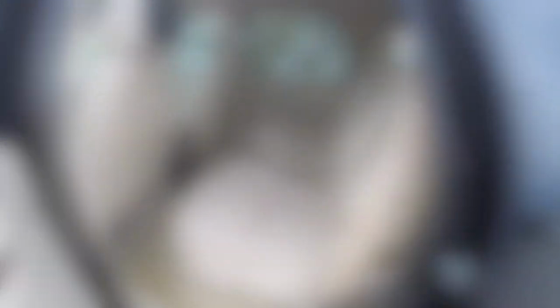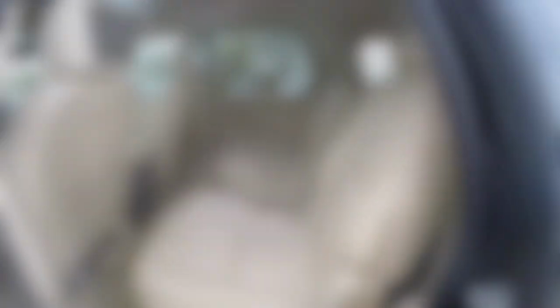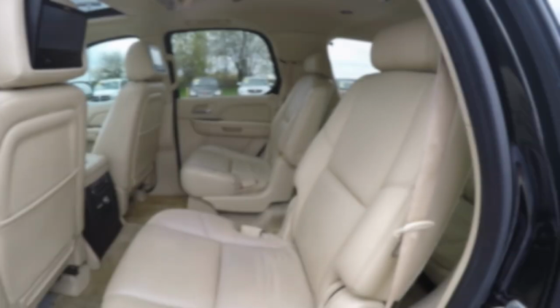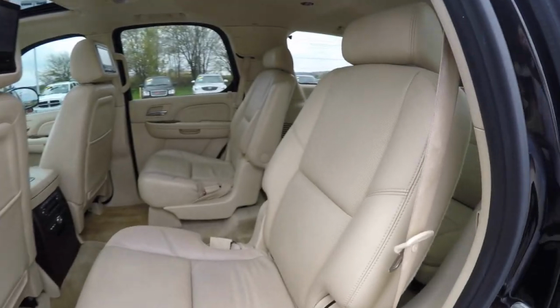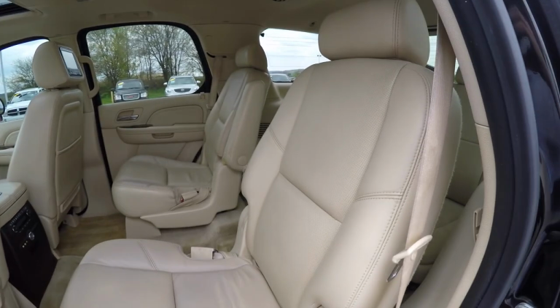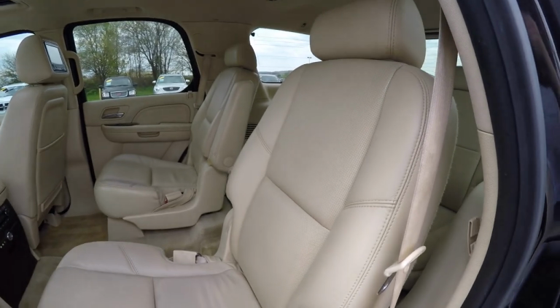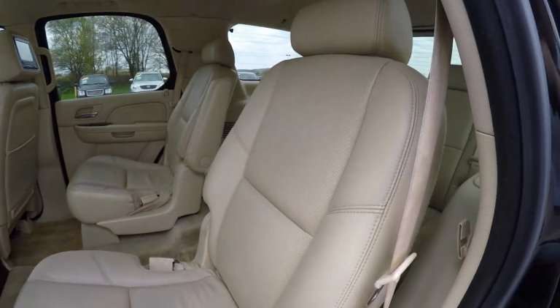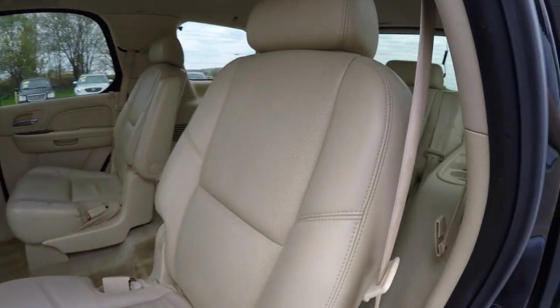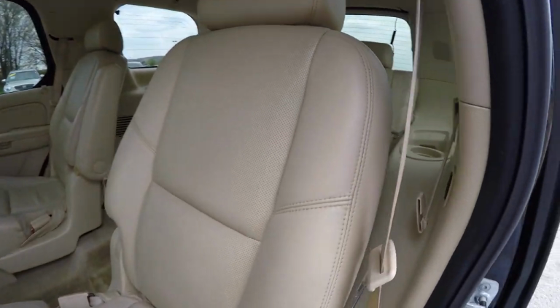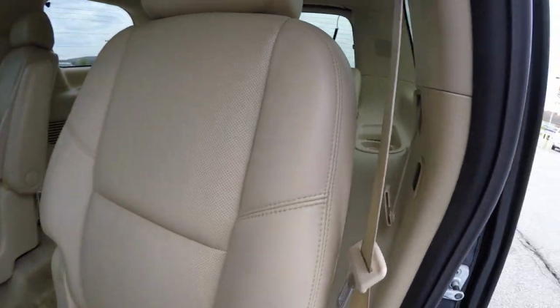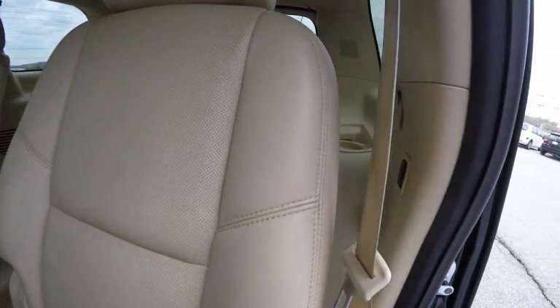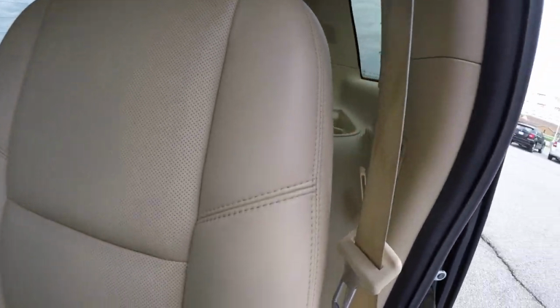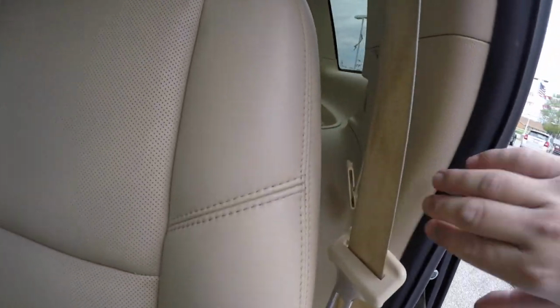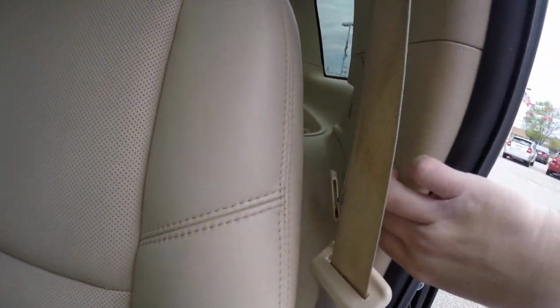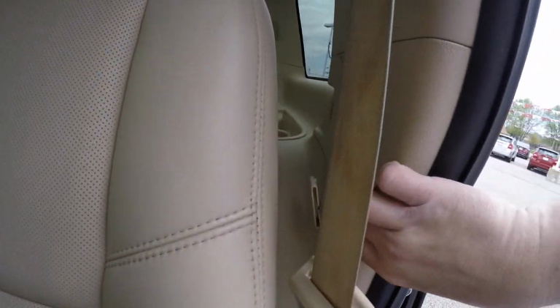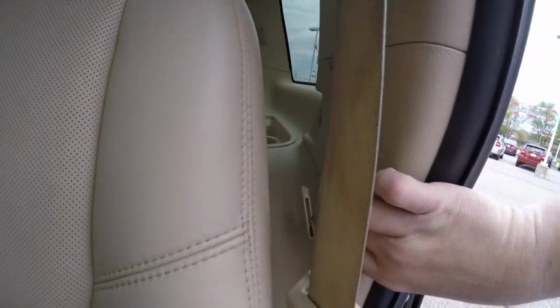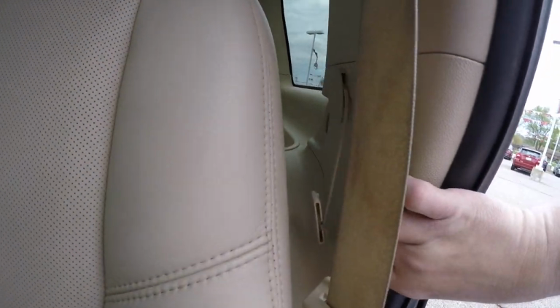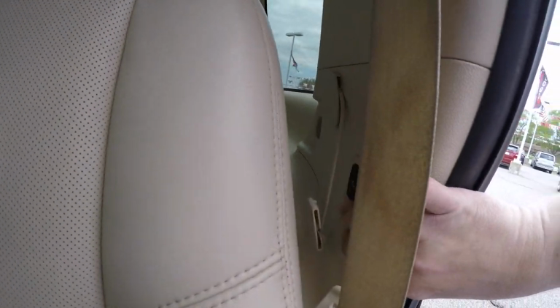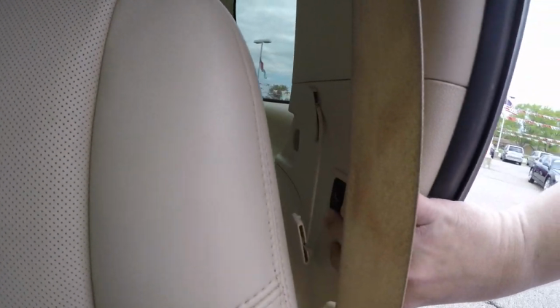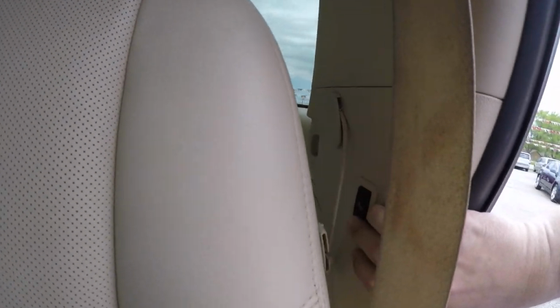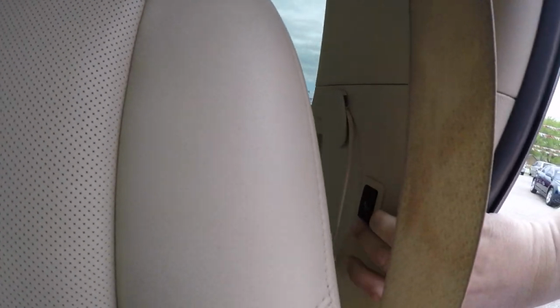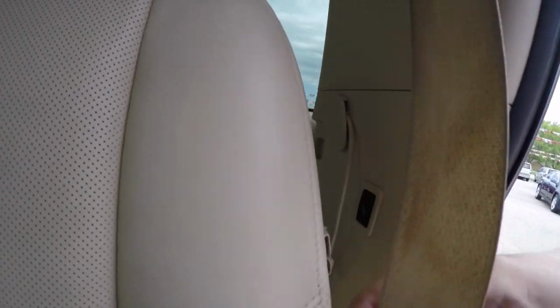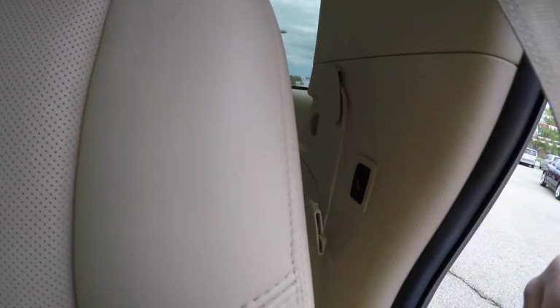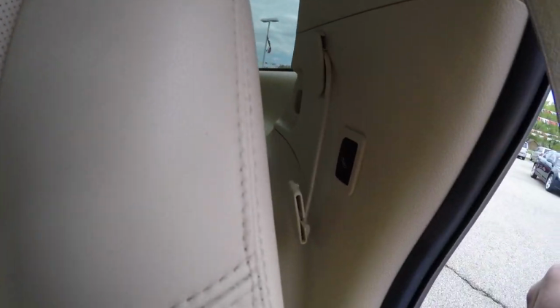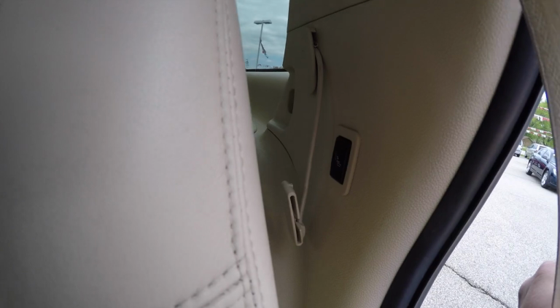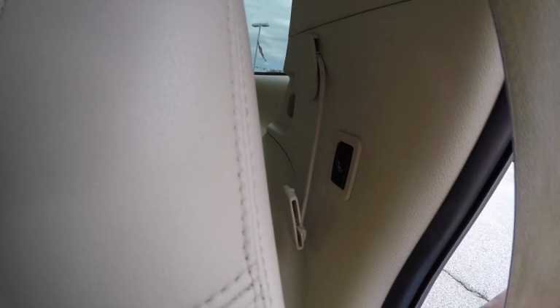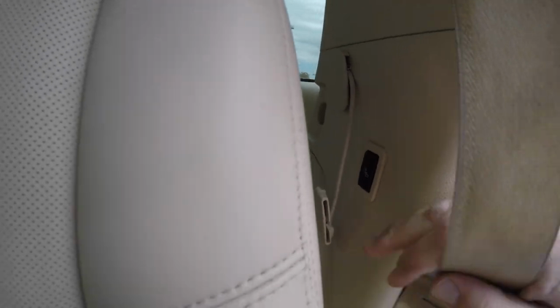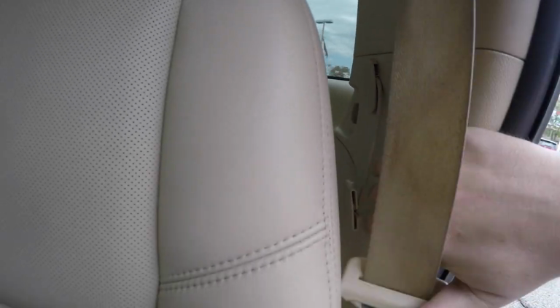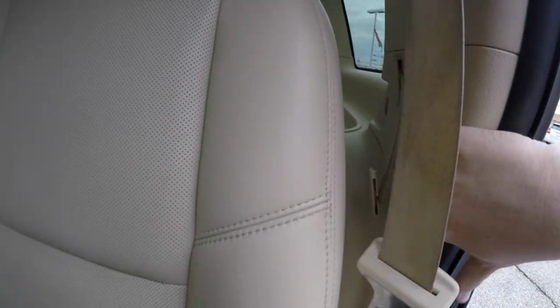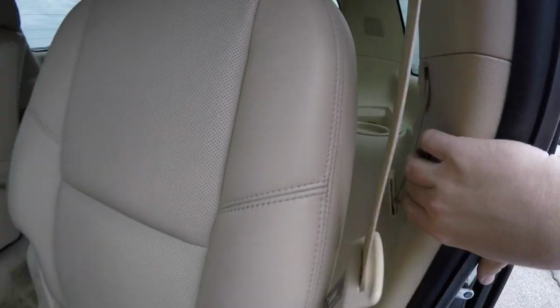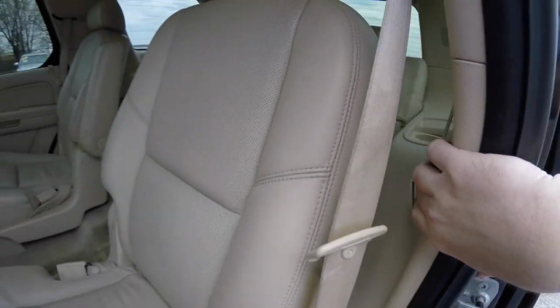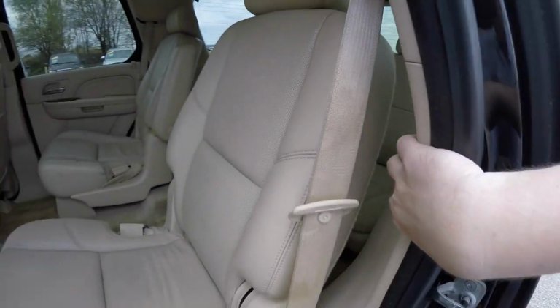To fold the middle row seats, it's easy — just locate the button in the trim panel and press it.